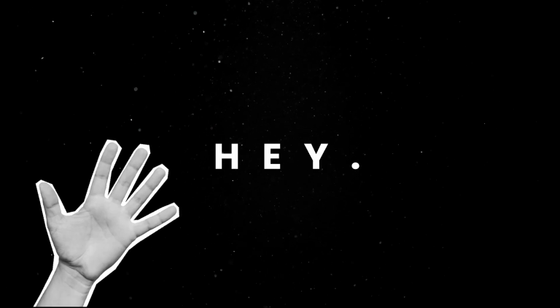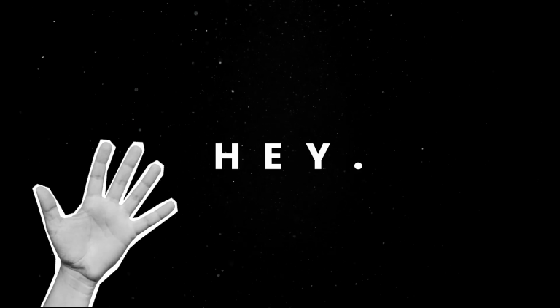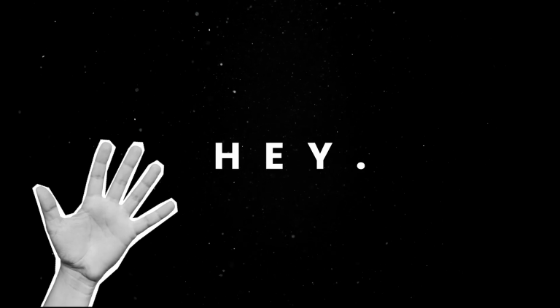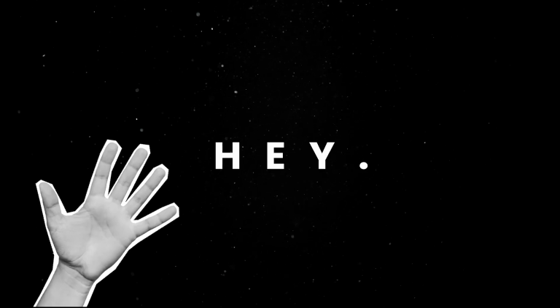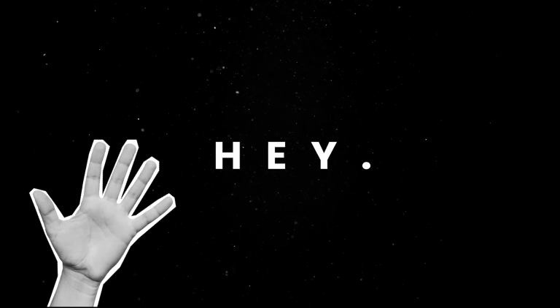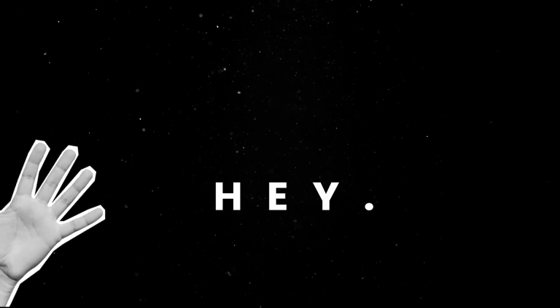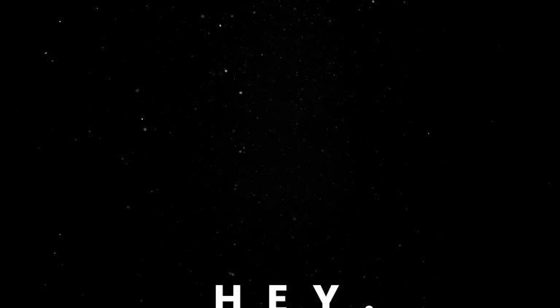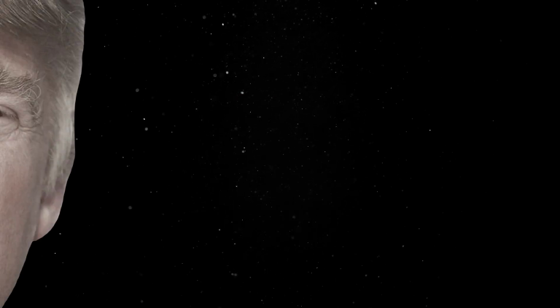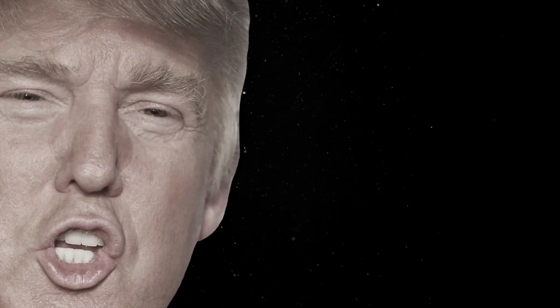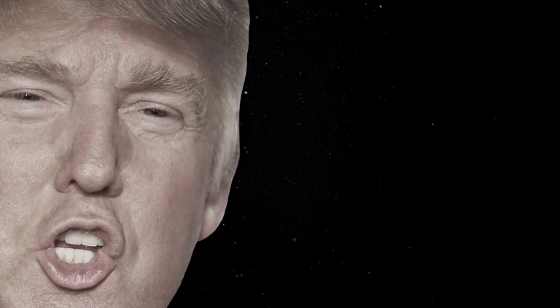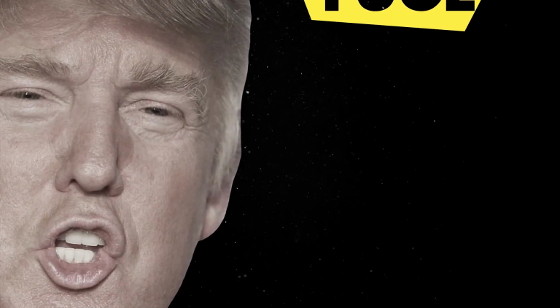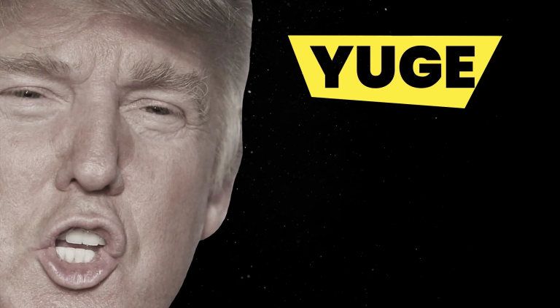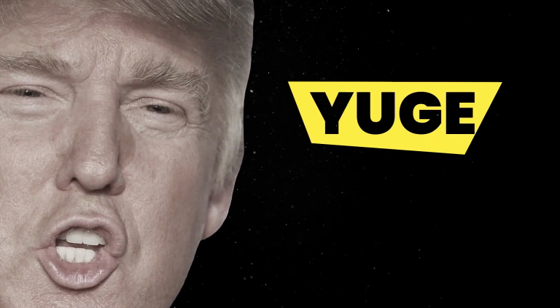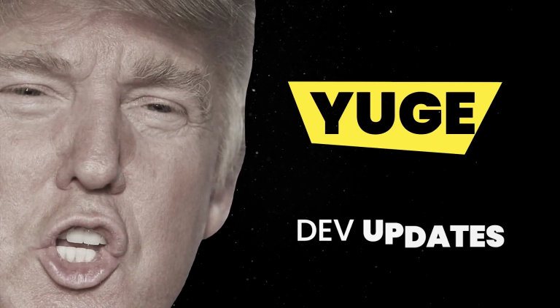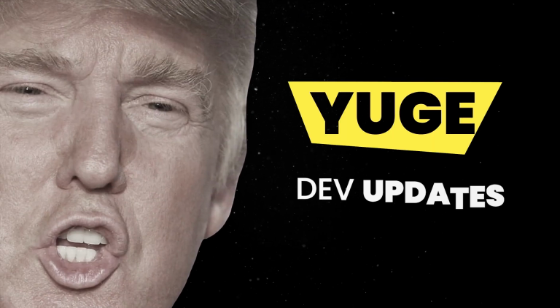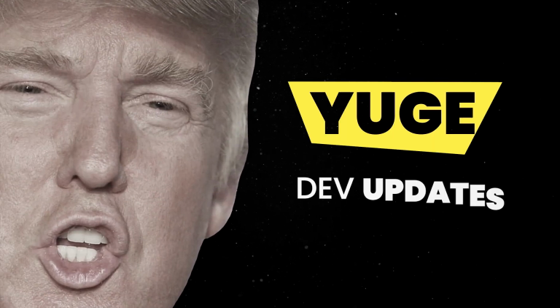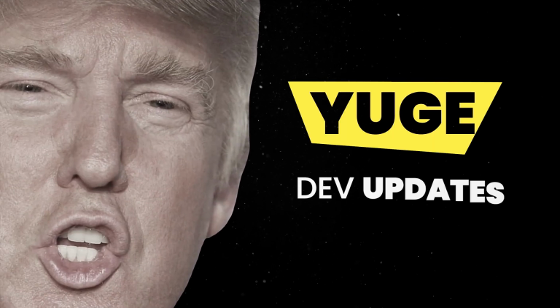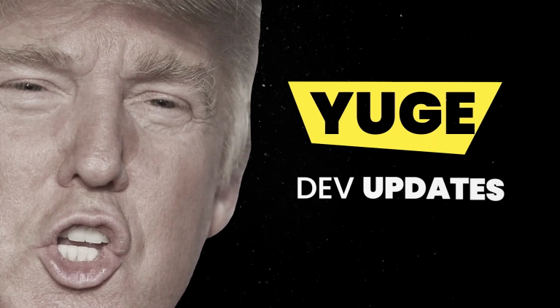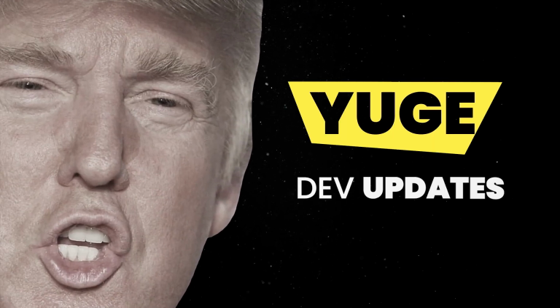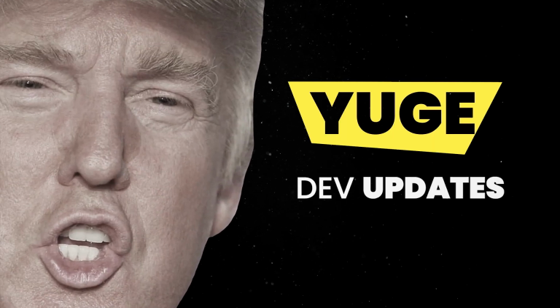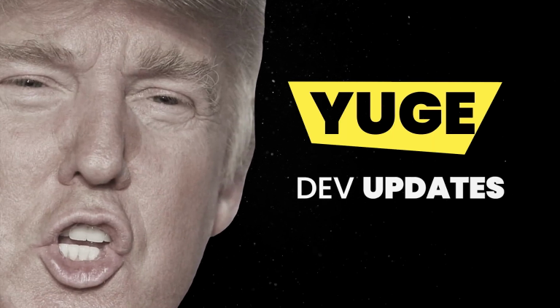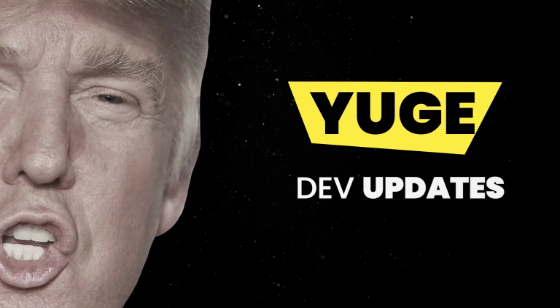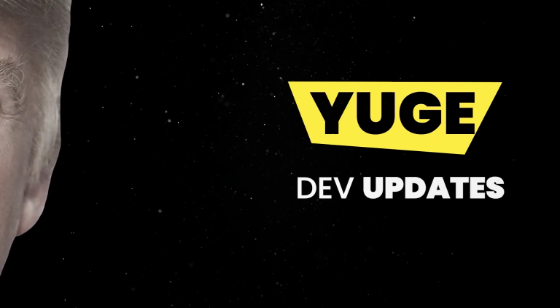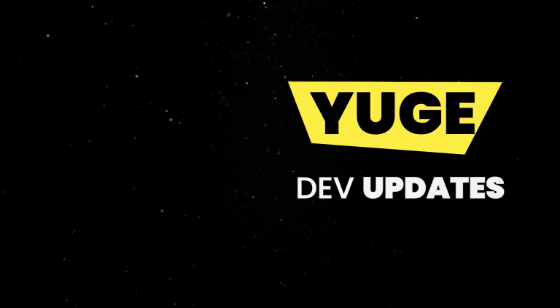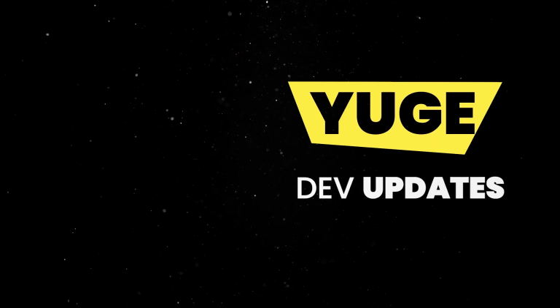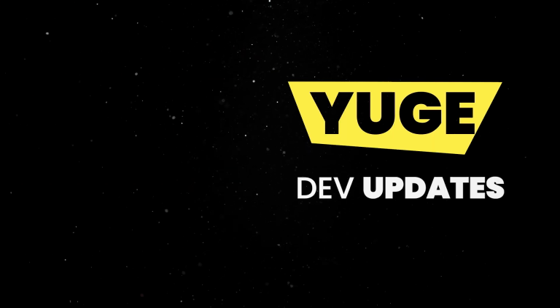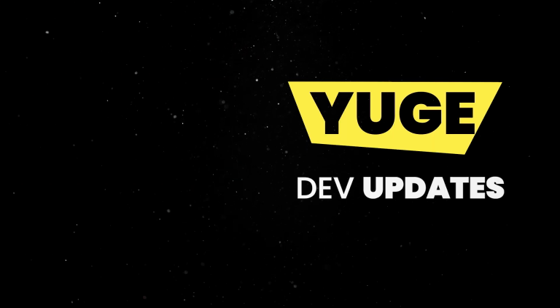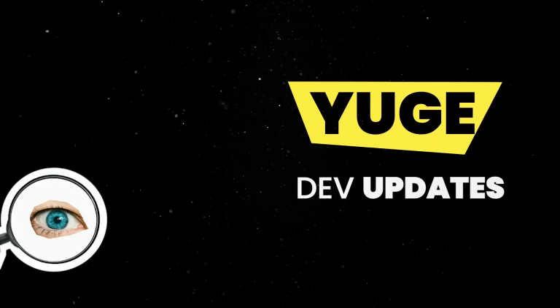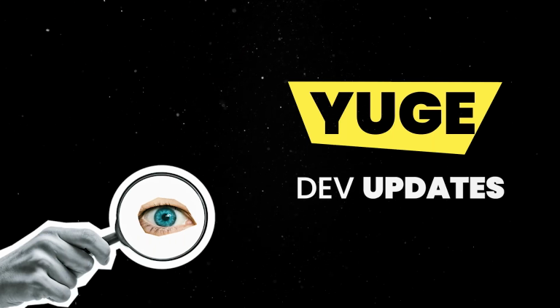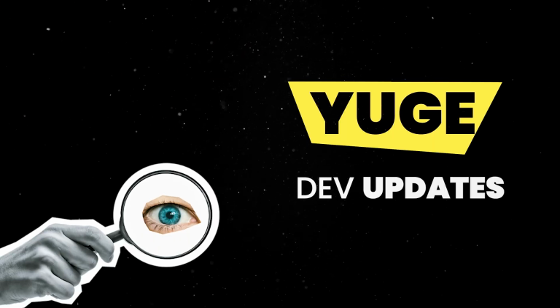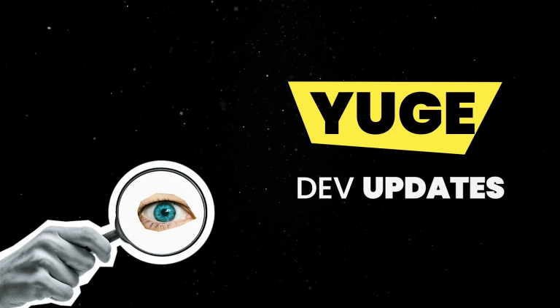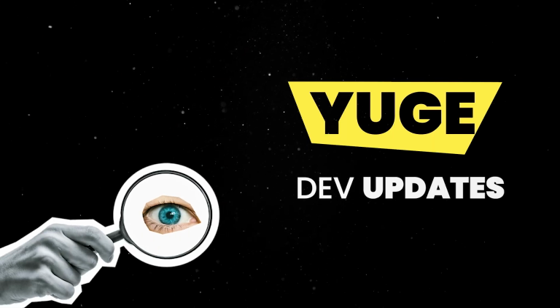Hey there! We had some fairly big dev updates in March, so let's spend a couple of minutes looking at the highlights.